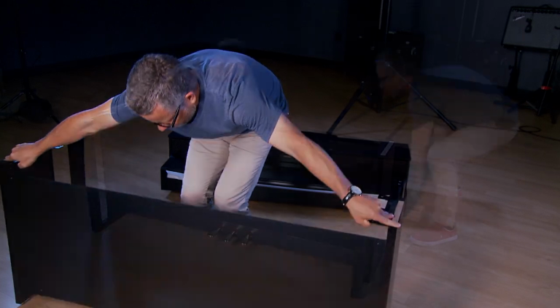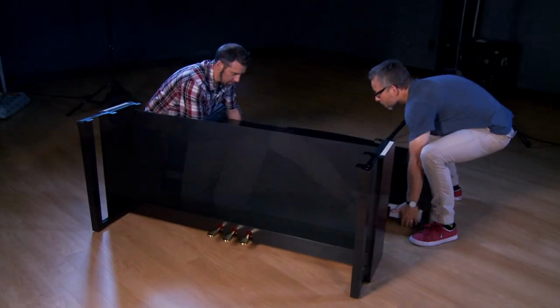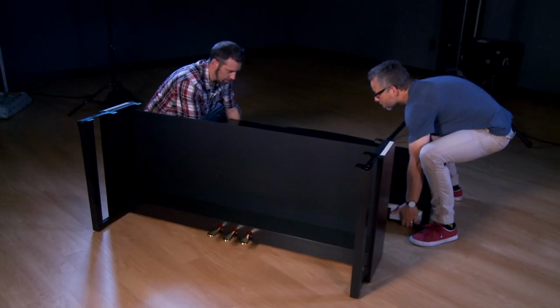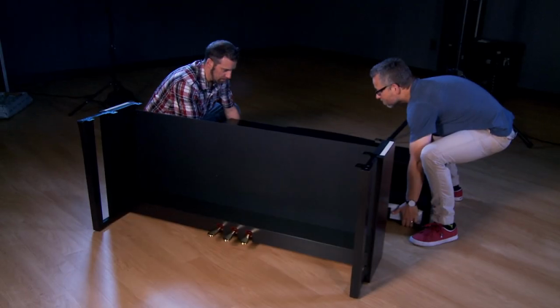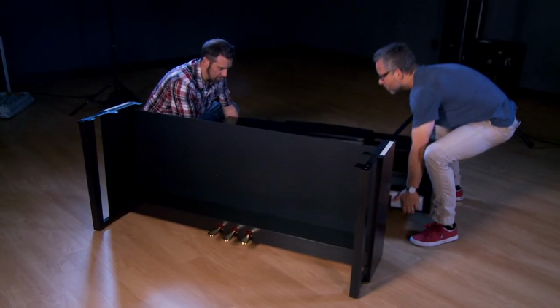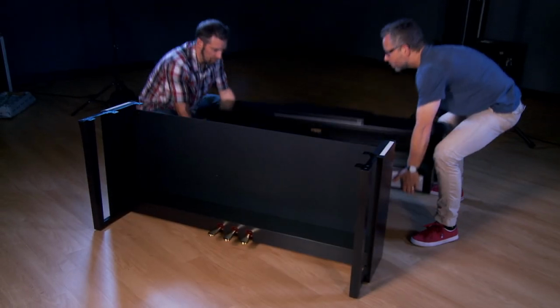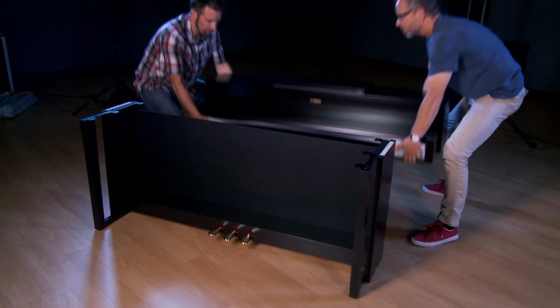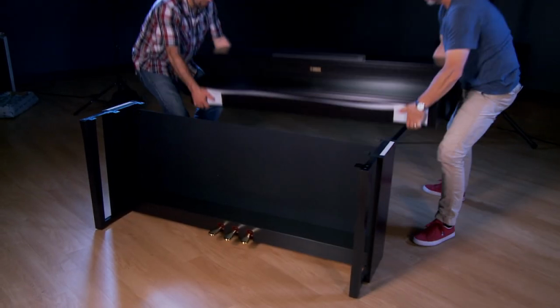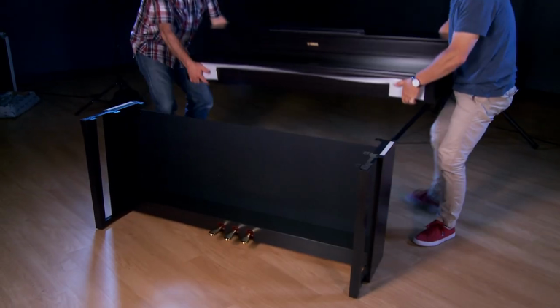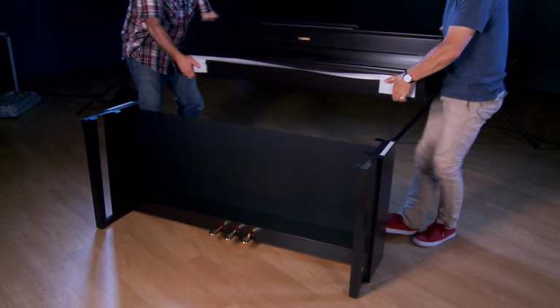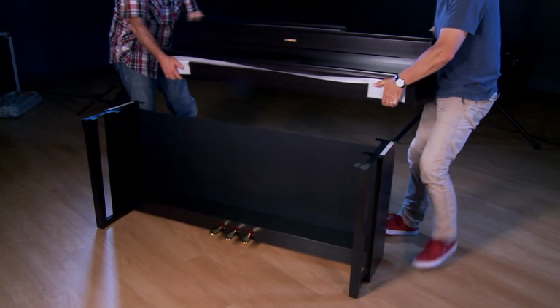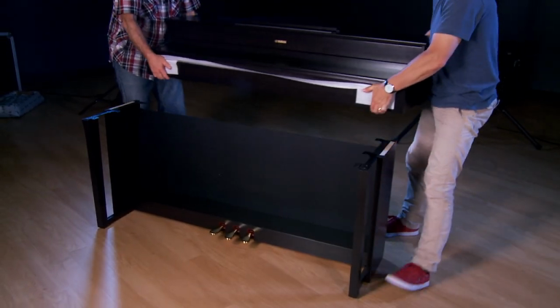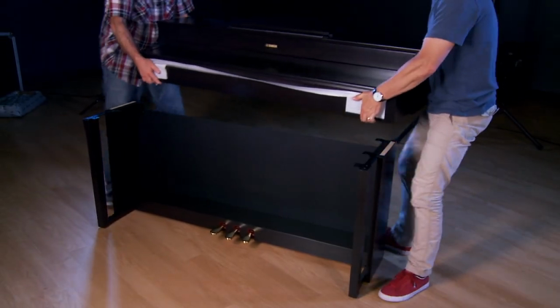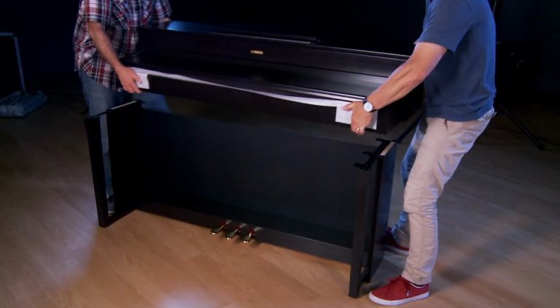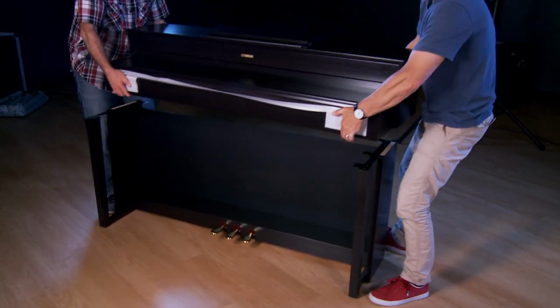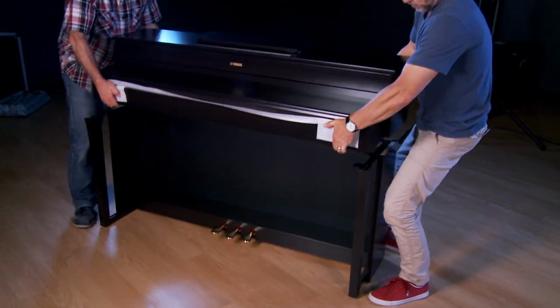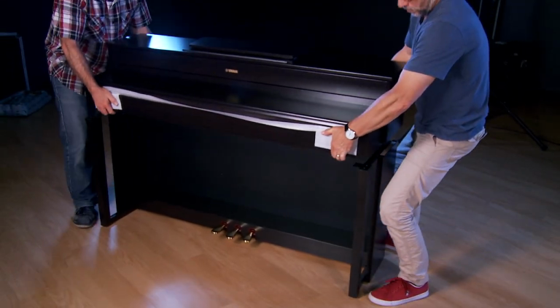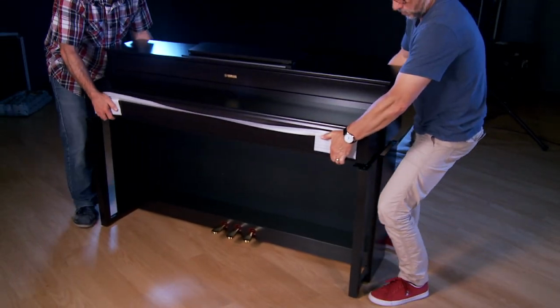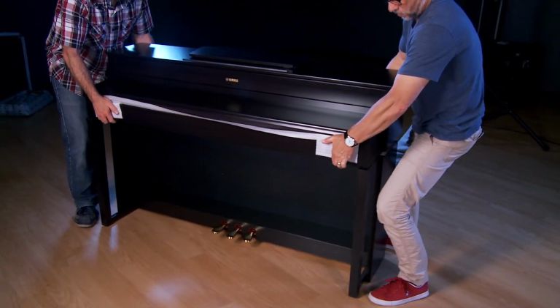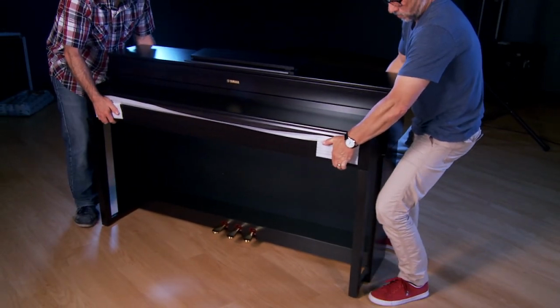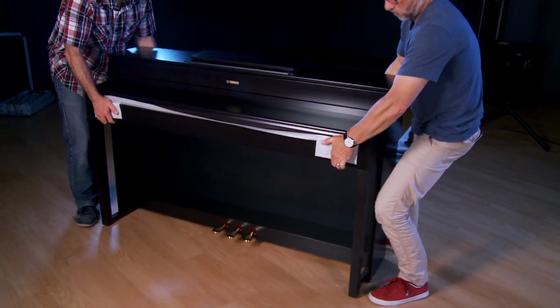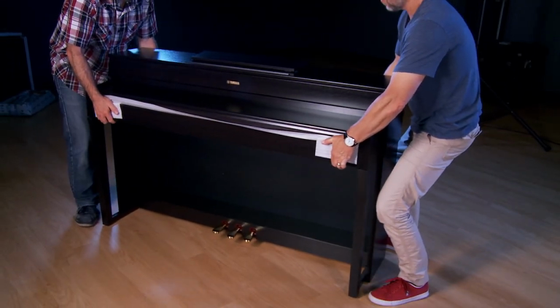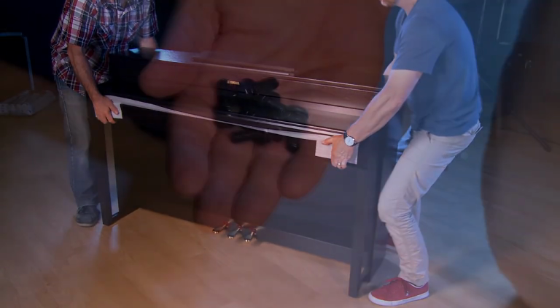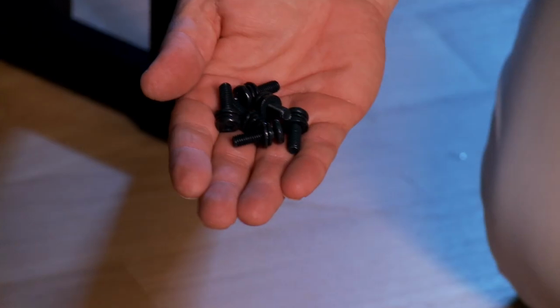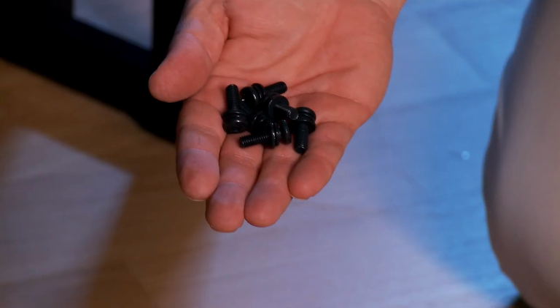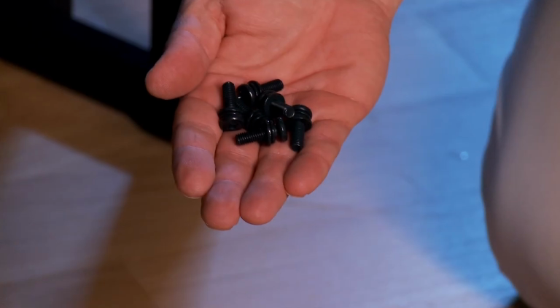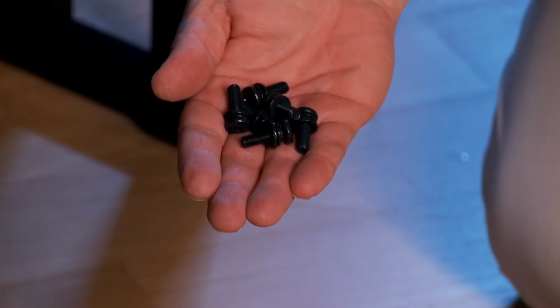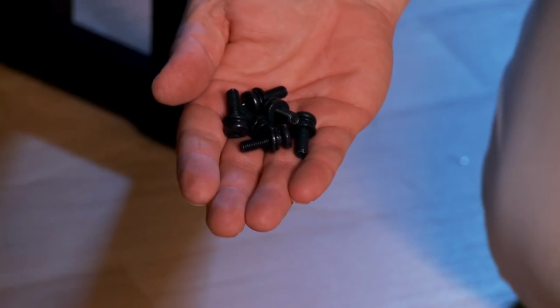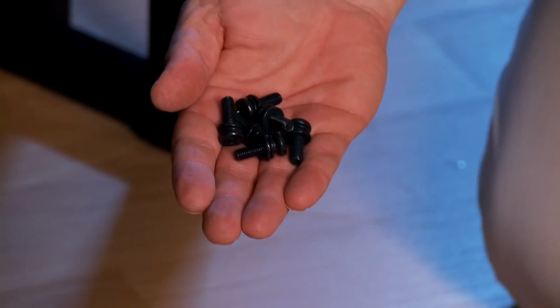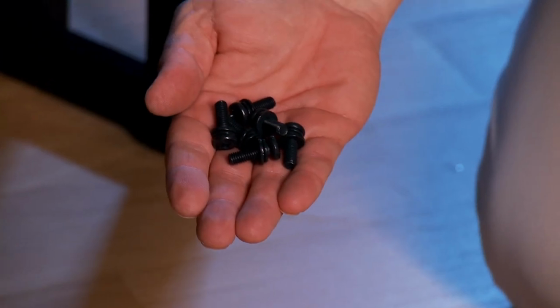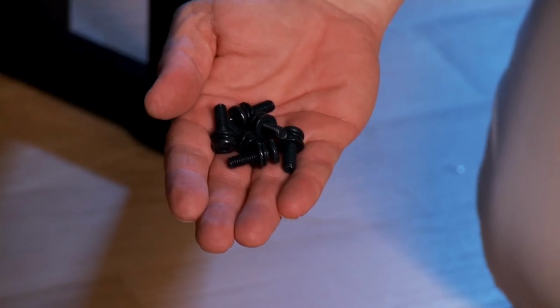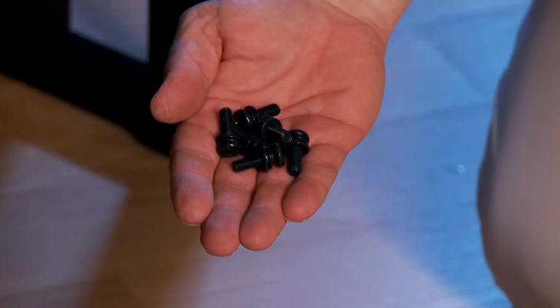With a partner, lift the piano section on top of the stand, and secure with these six machine screws.